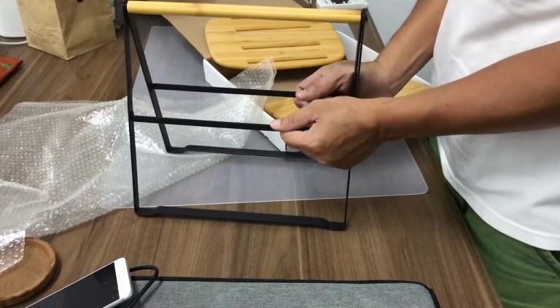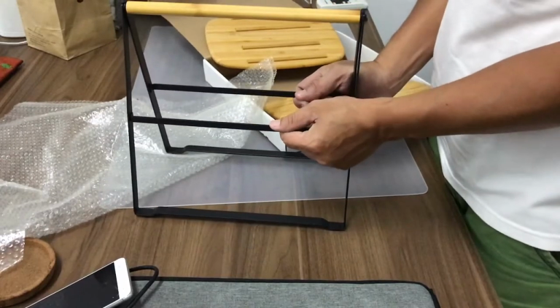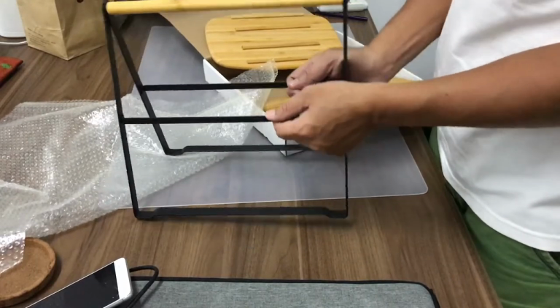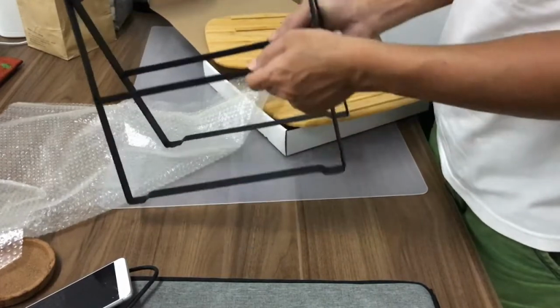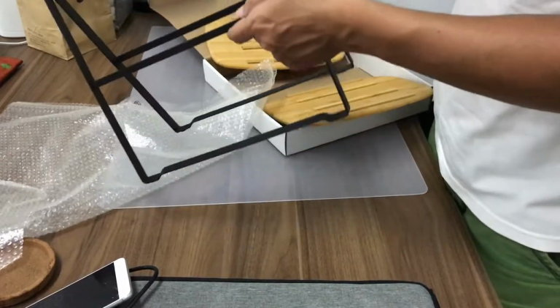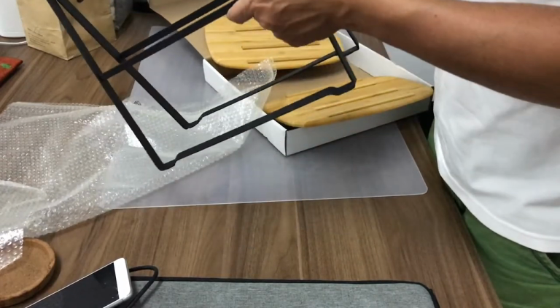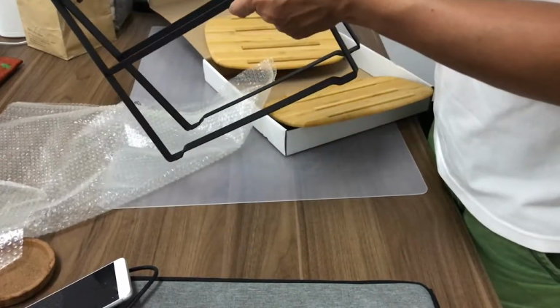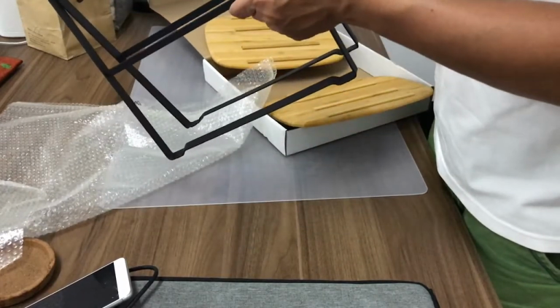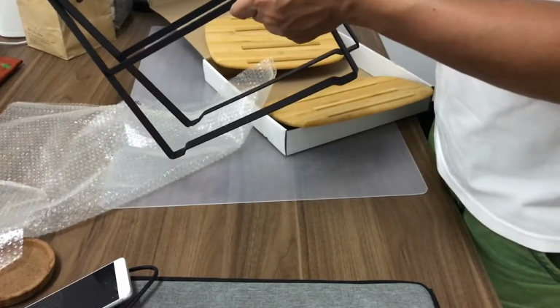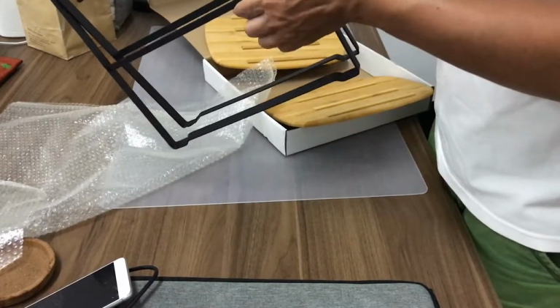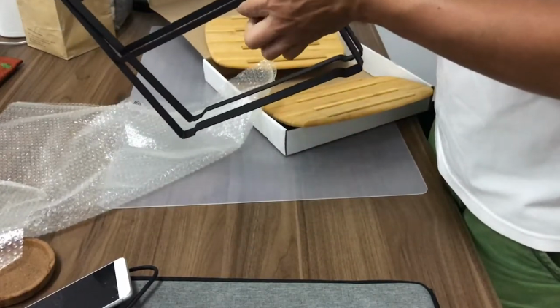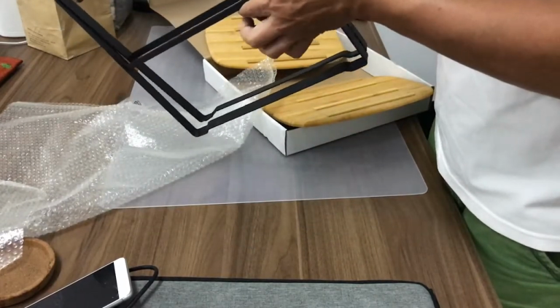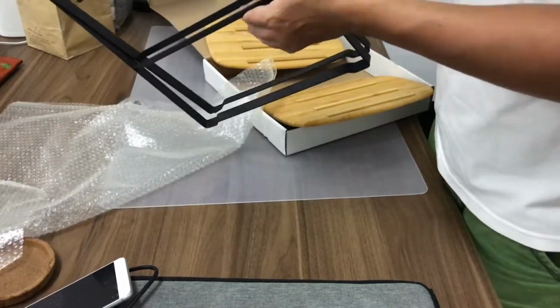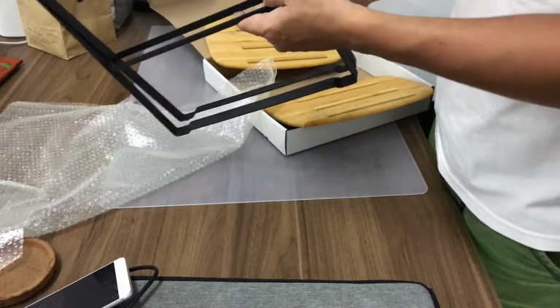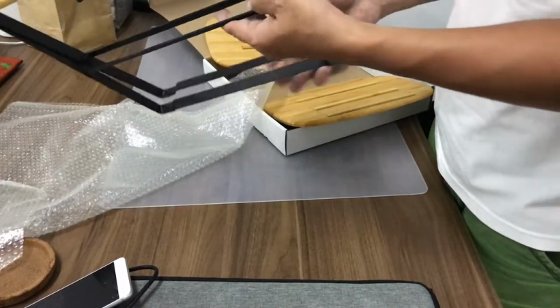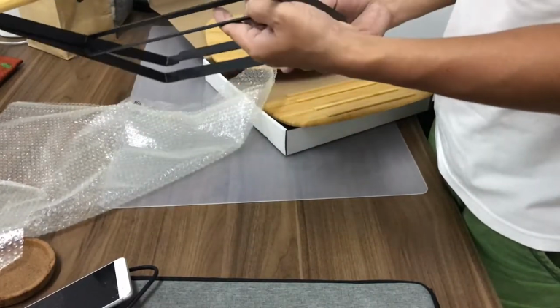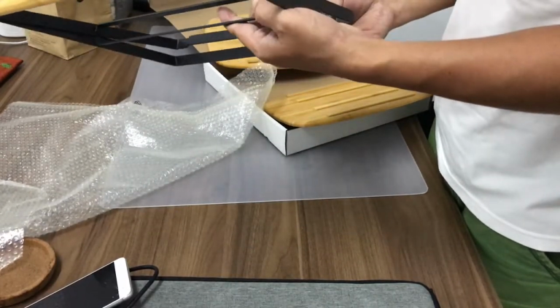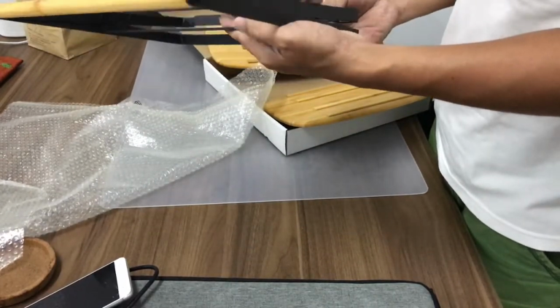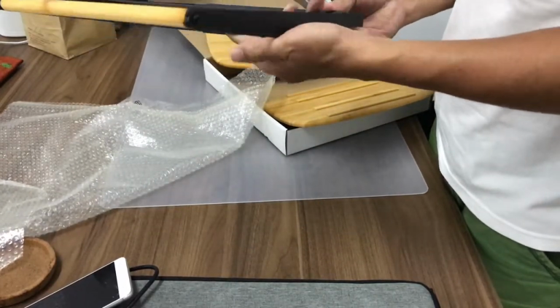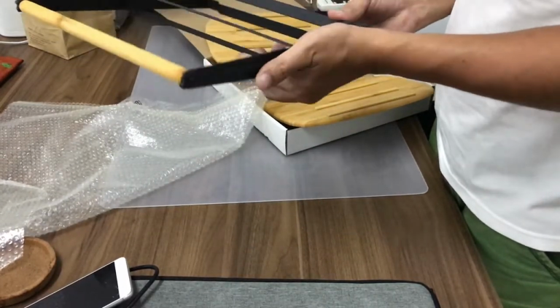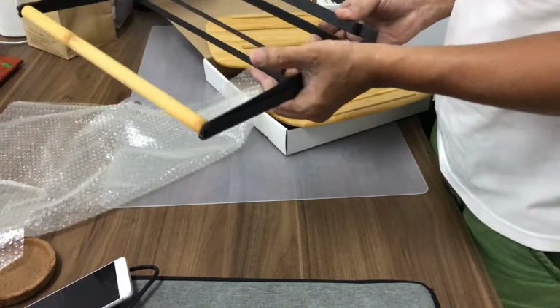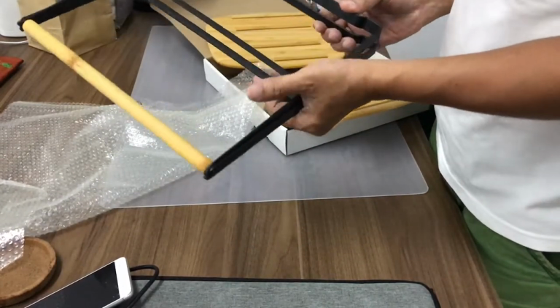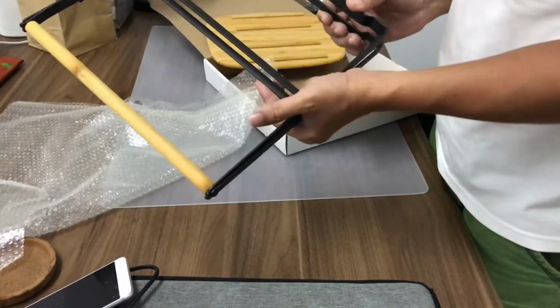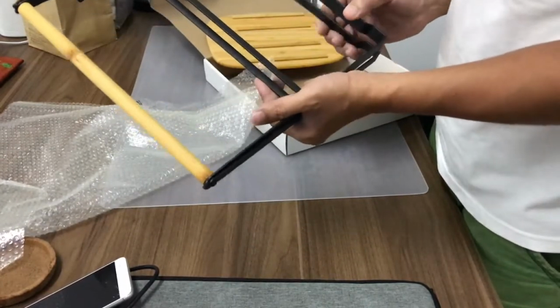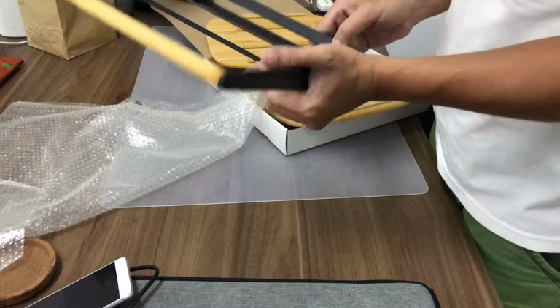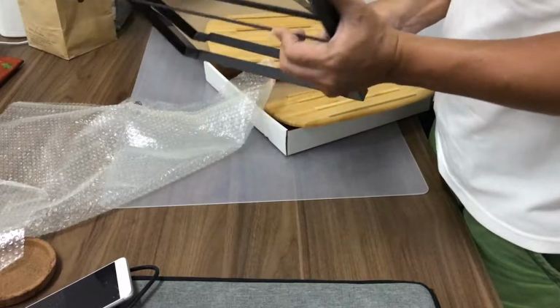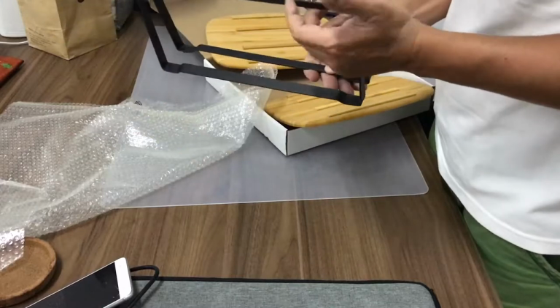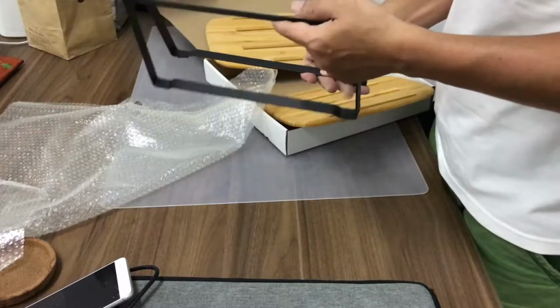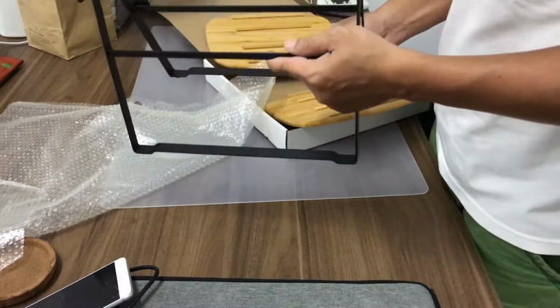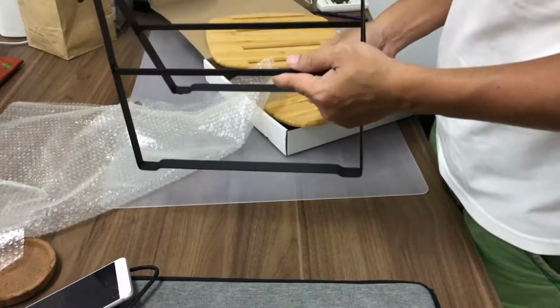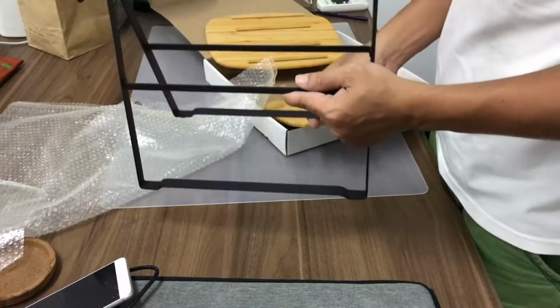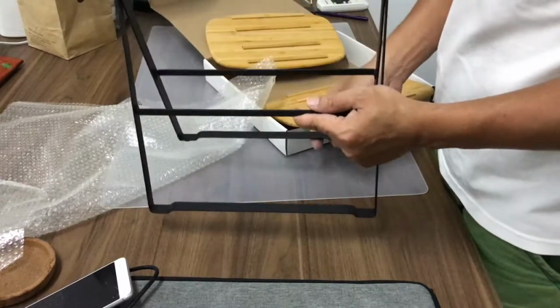Hello everyone, today I'm going to introduce you to a brand of 2-tier lunch box from IKEA.